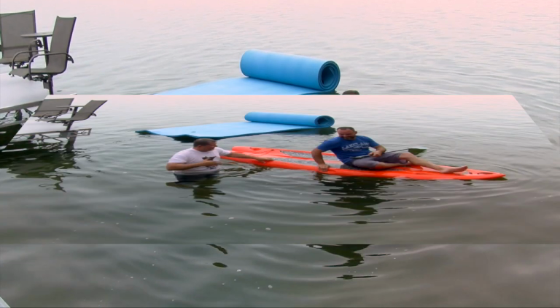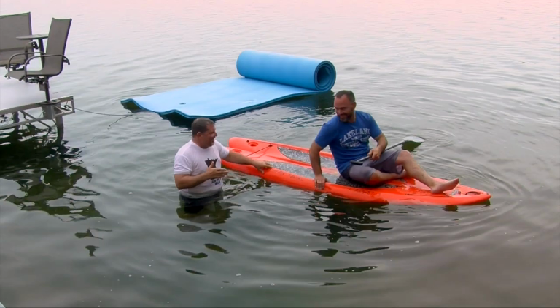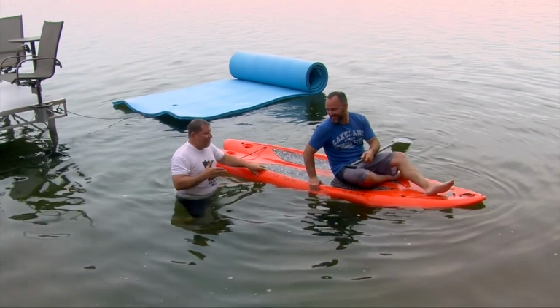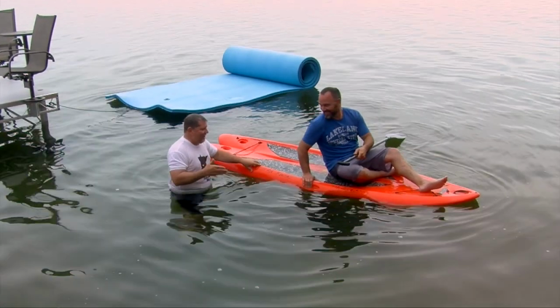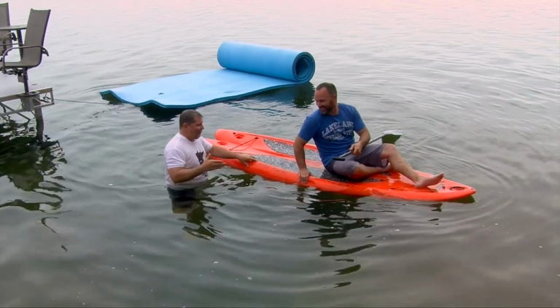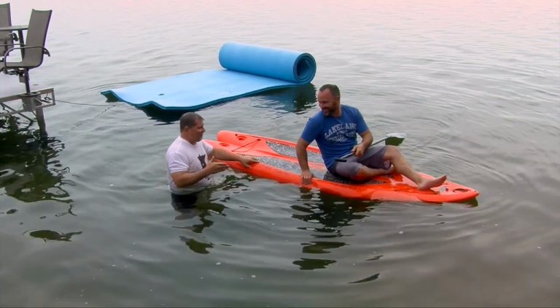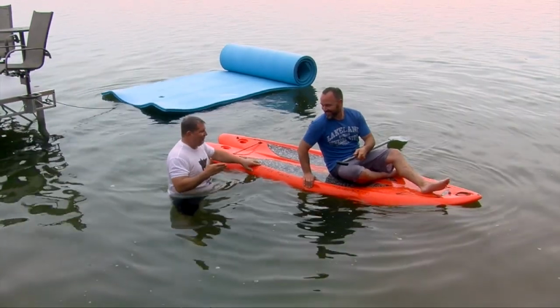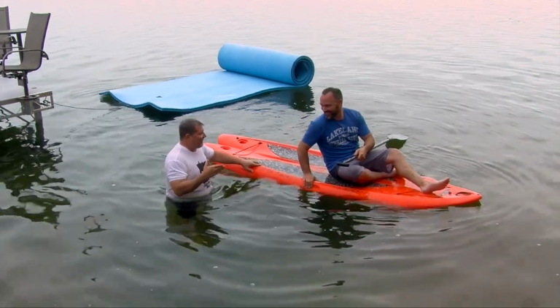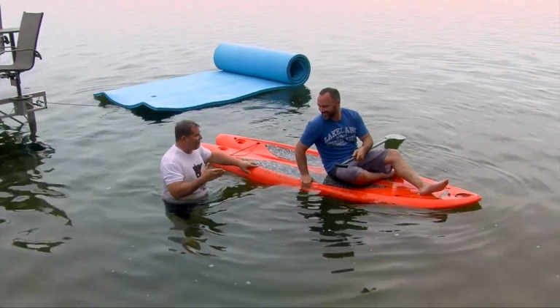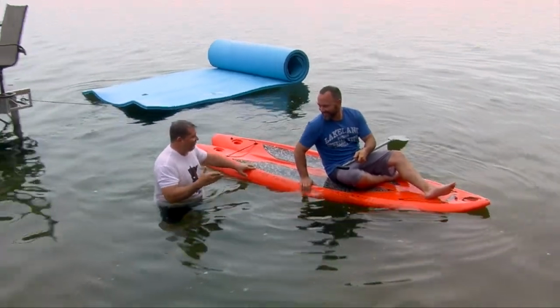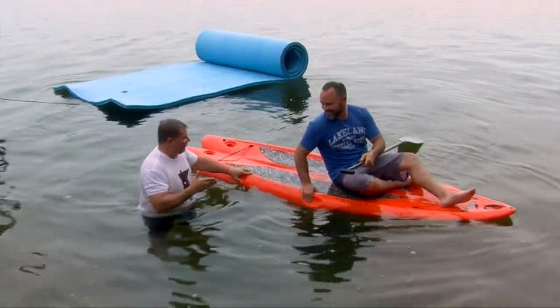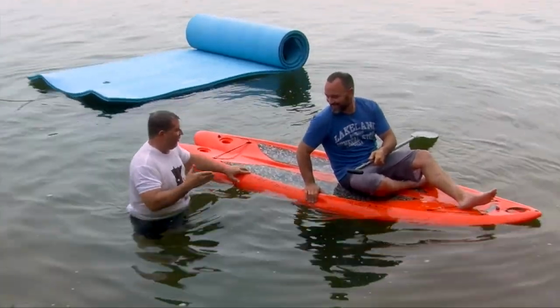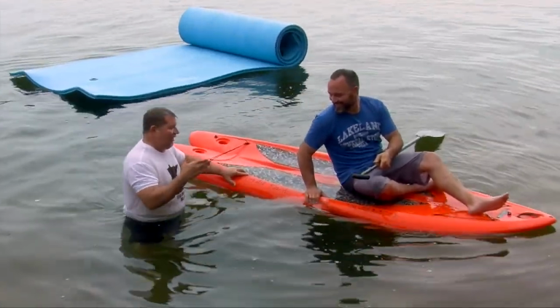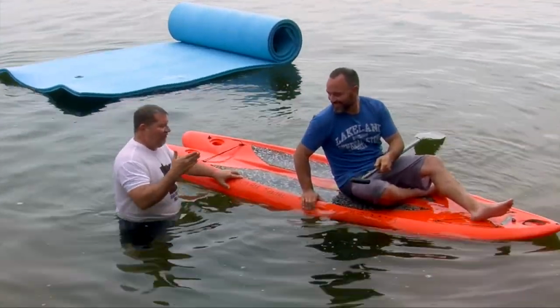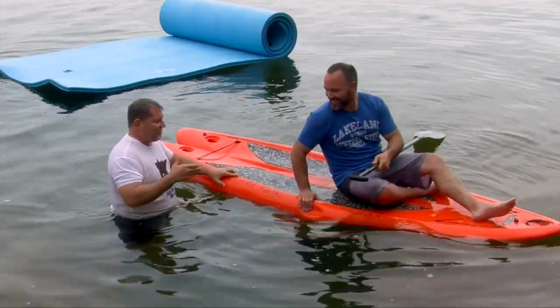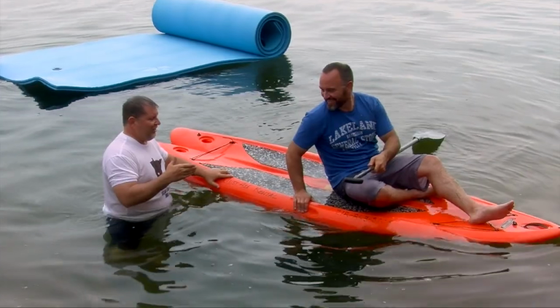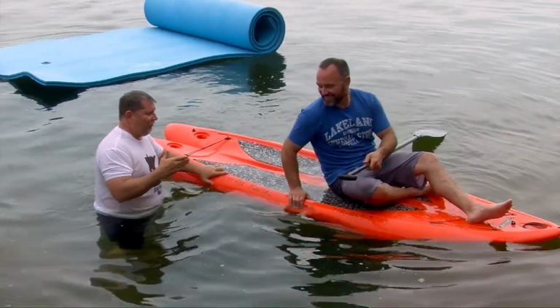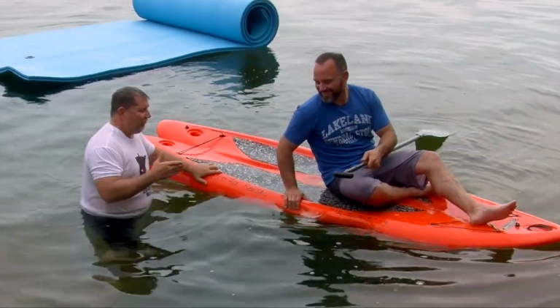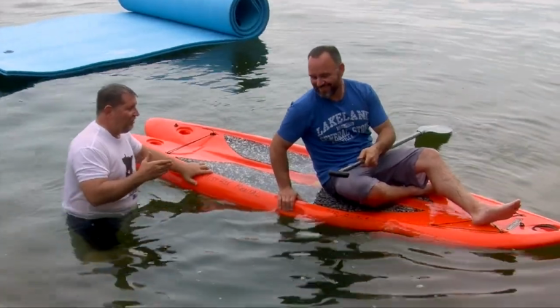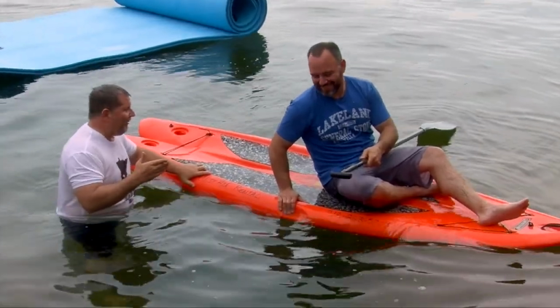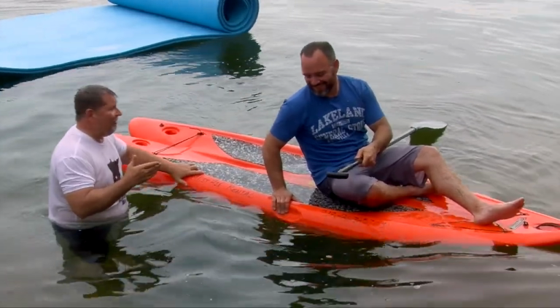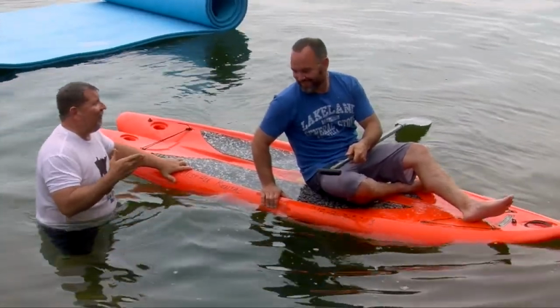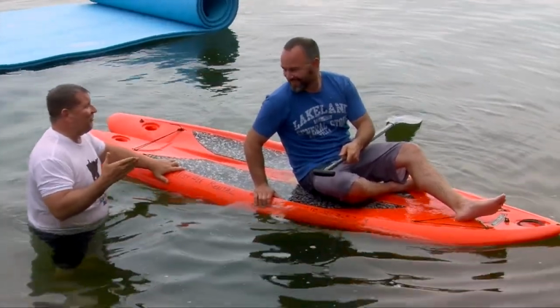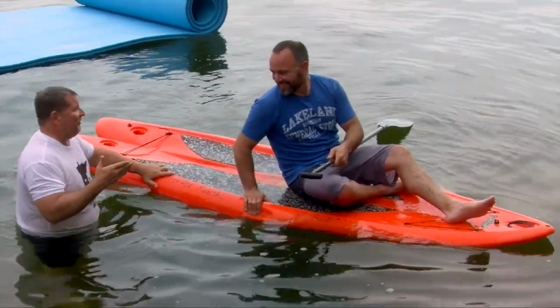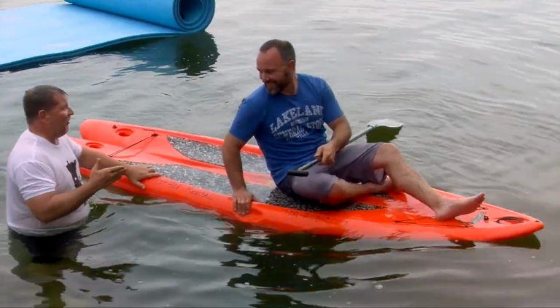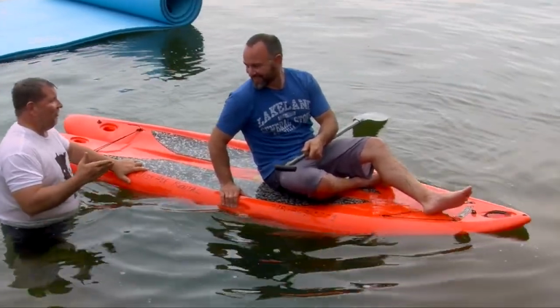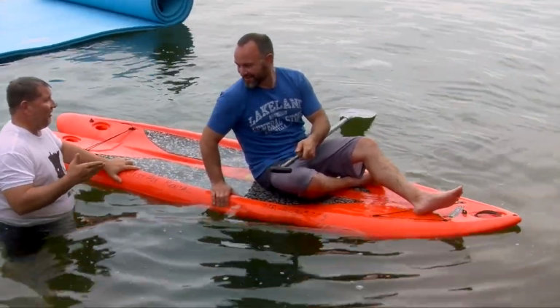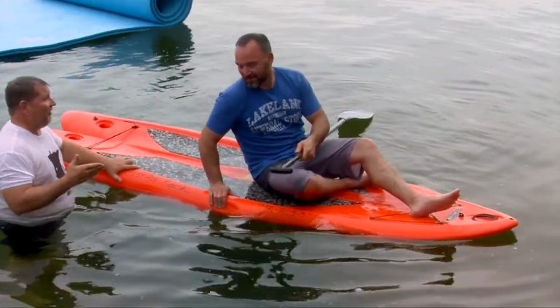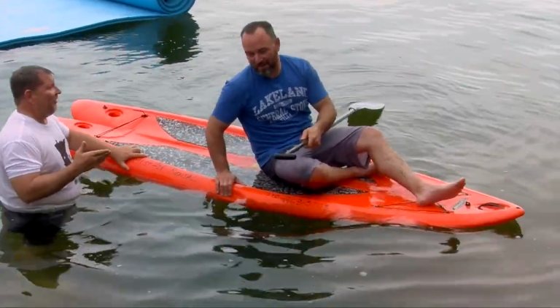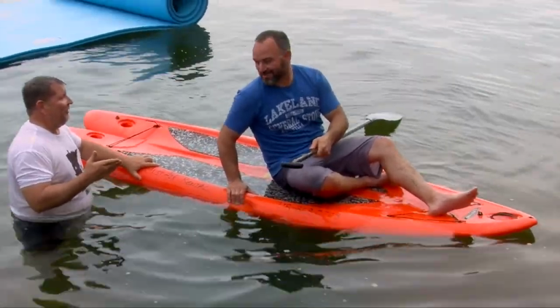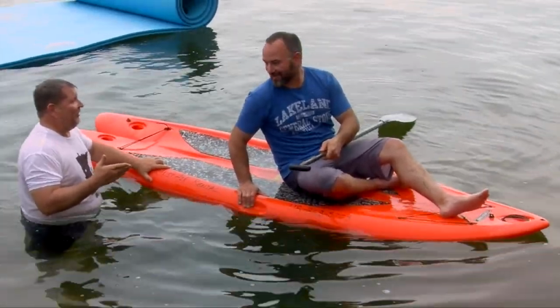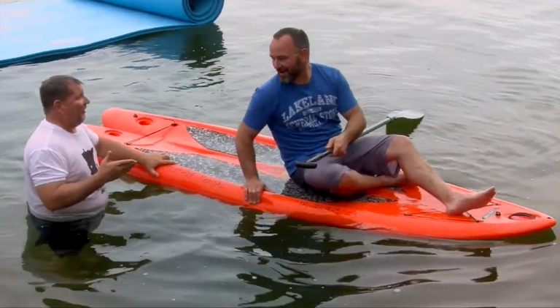Stand-up paddle boards from Lakeland General Store, for sale or for rent. You don't have to buy them — I always want people to try them first. Better to know before you commit.